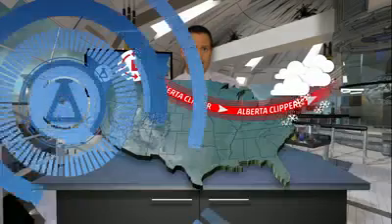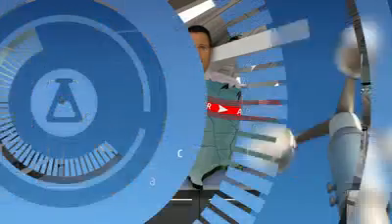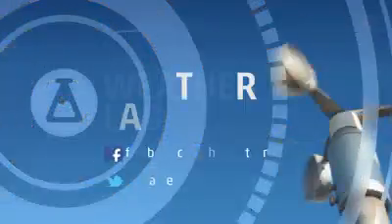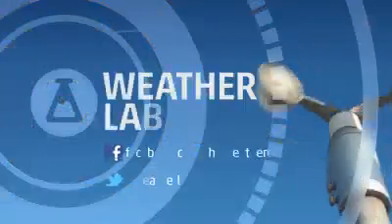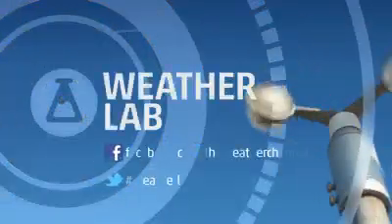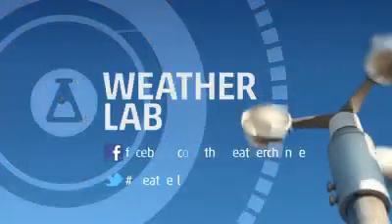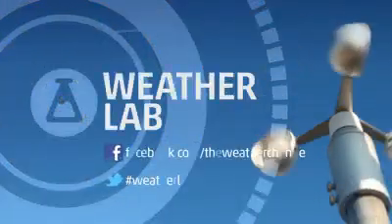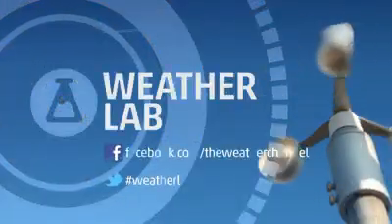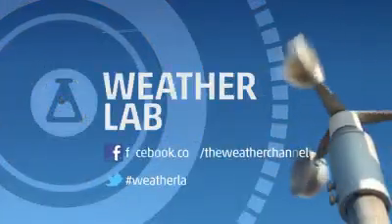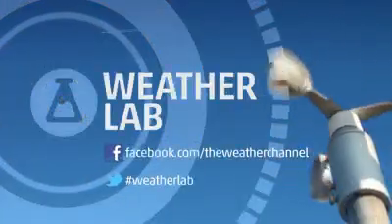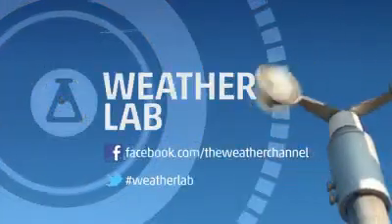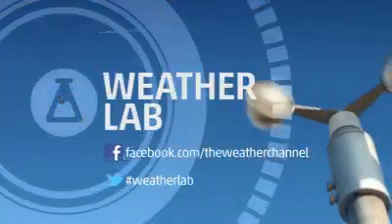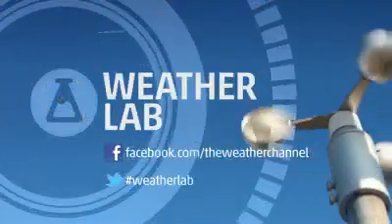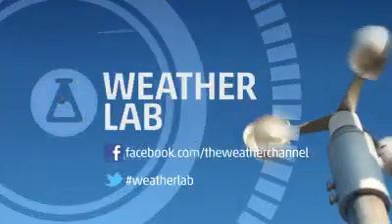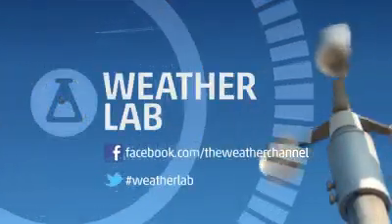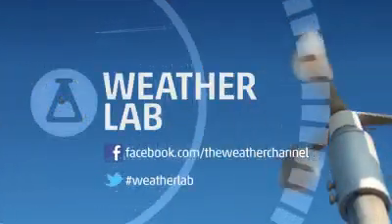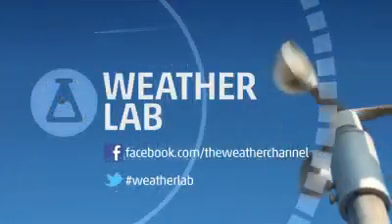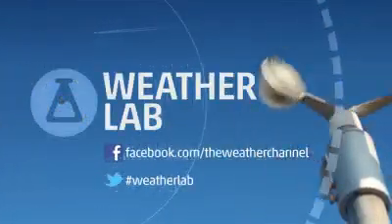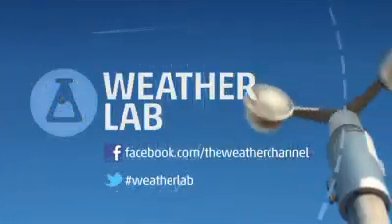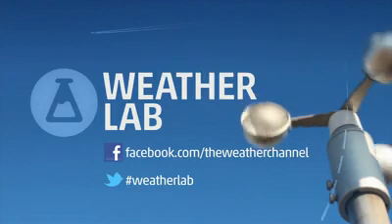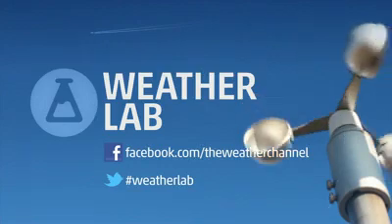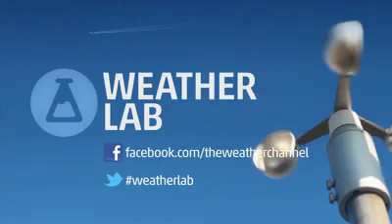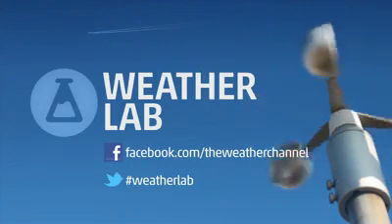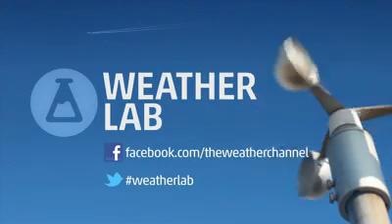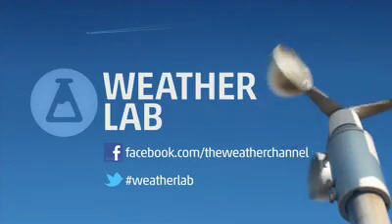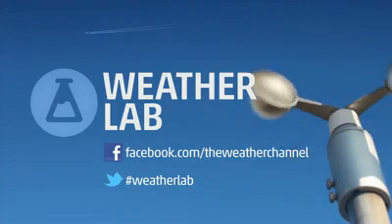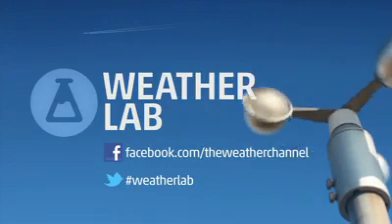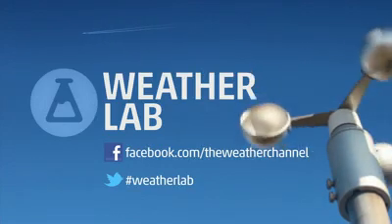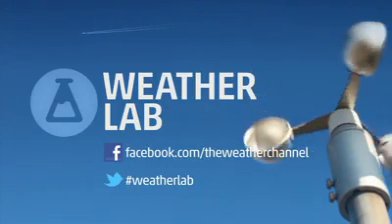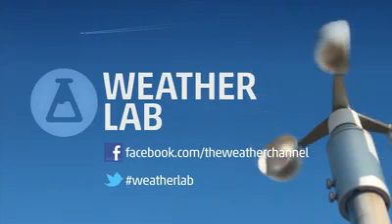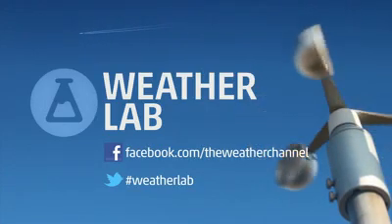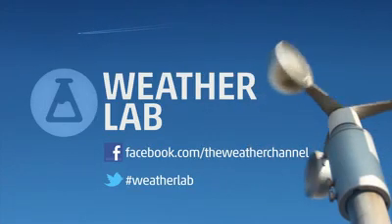If there's something you would like to see in the Weather Lab, contact us on Facebook or on Twitter. In the Weather Lab, I'm meteorologist Chris Warren.